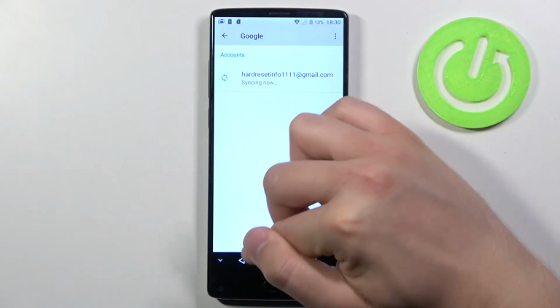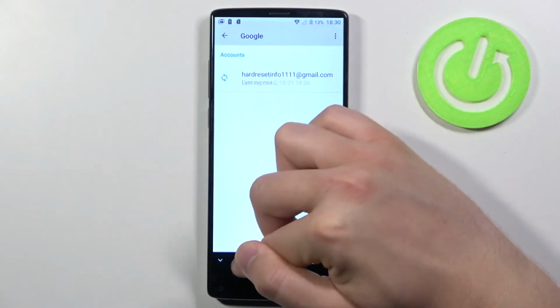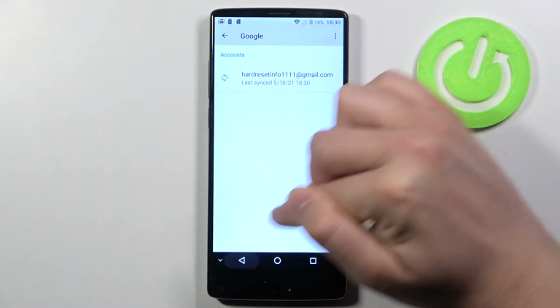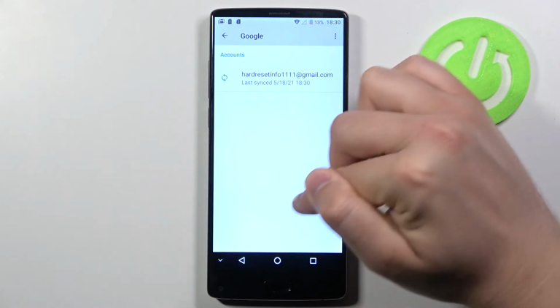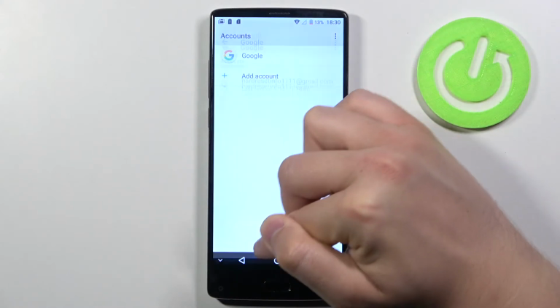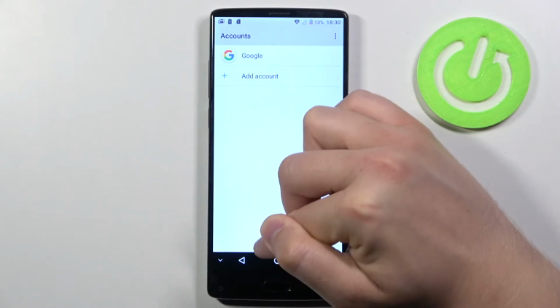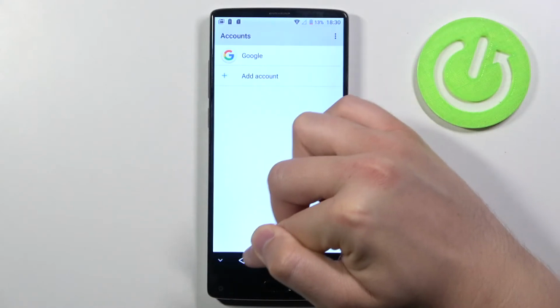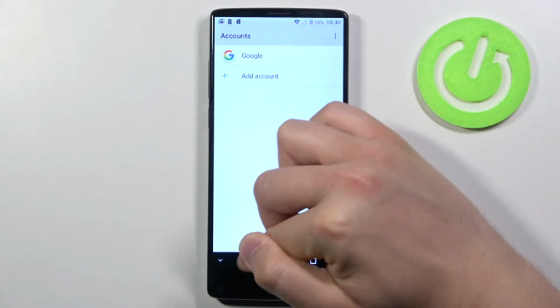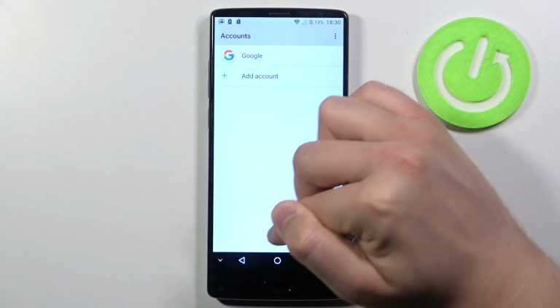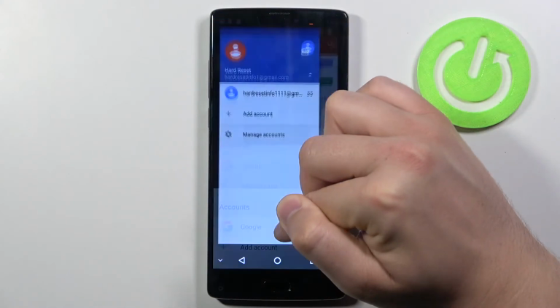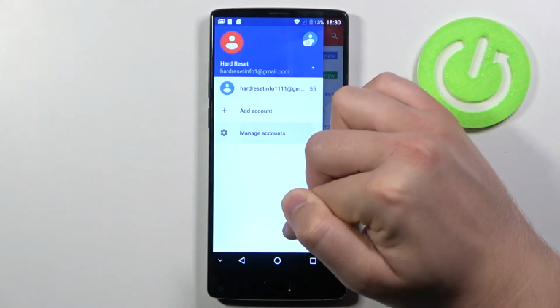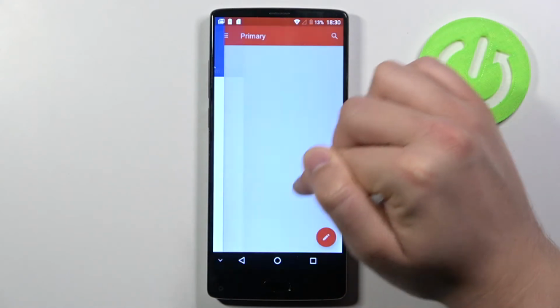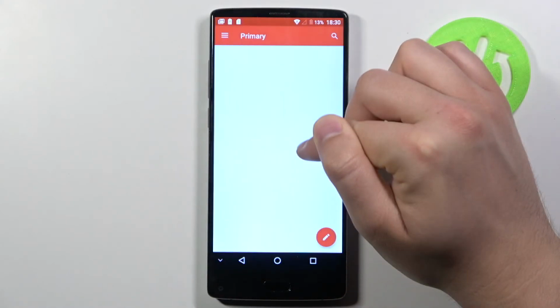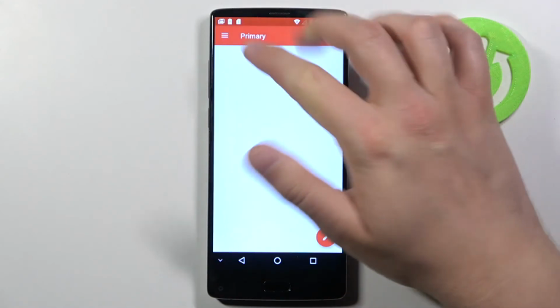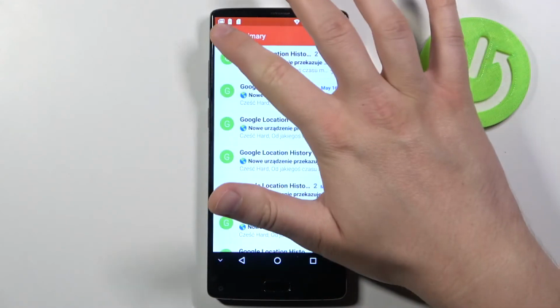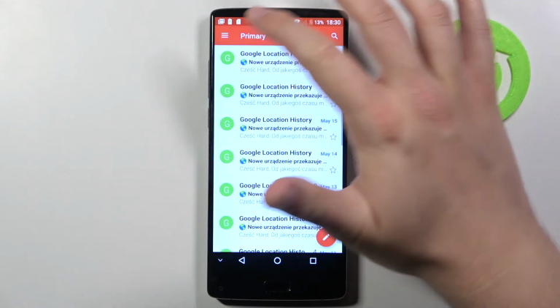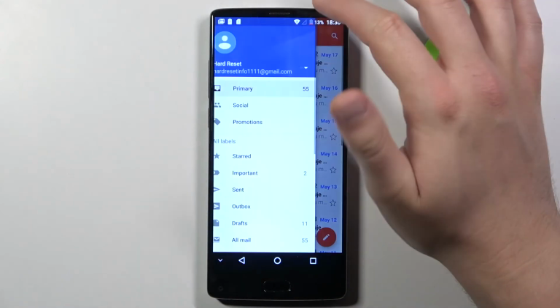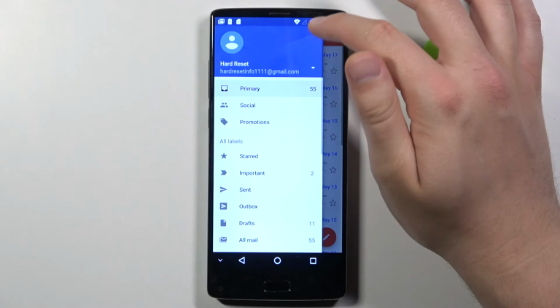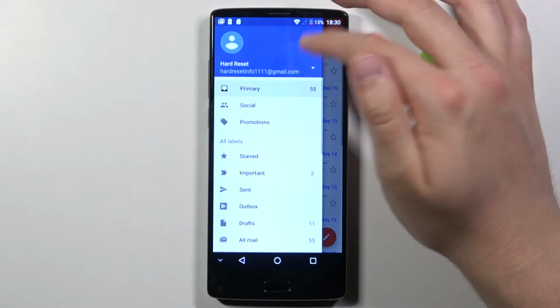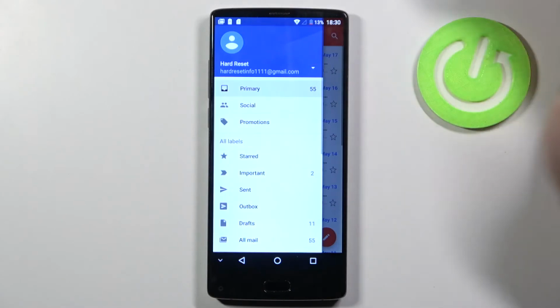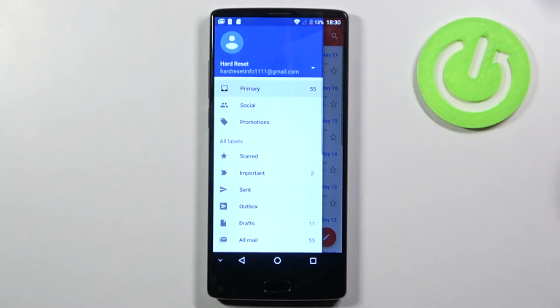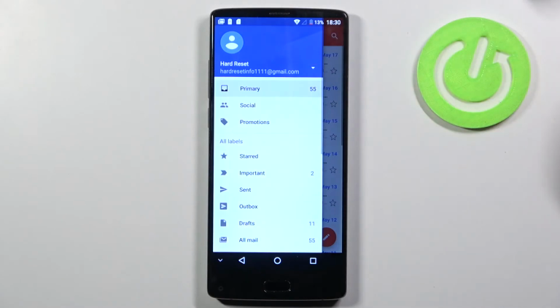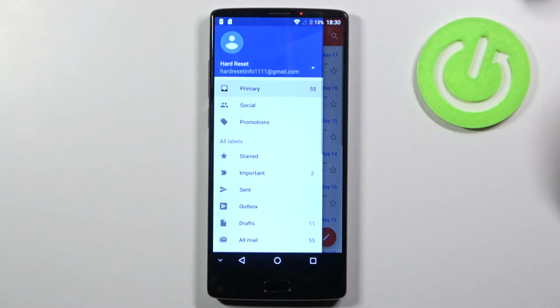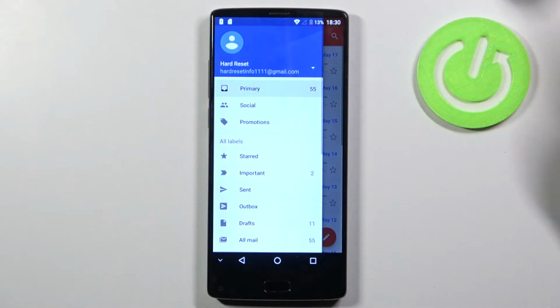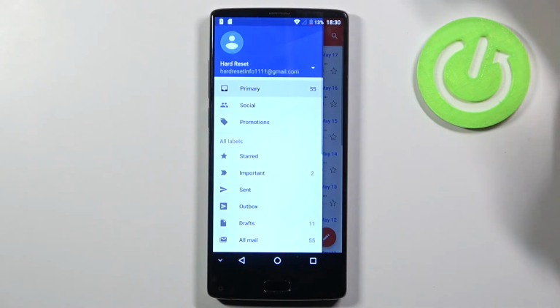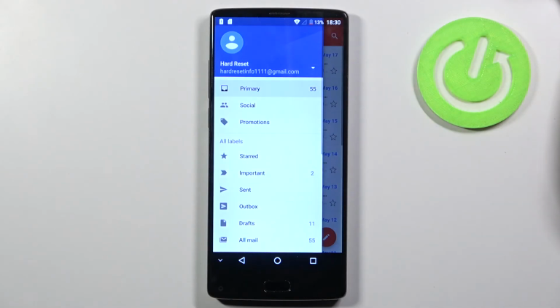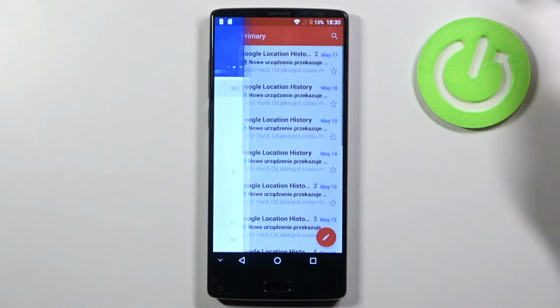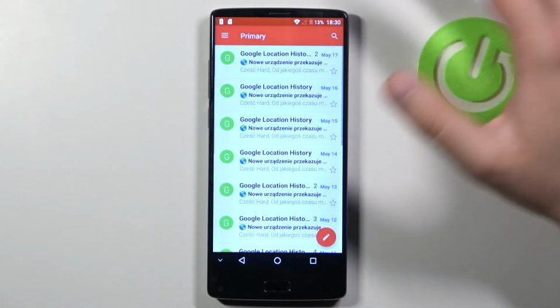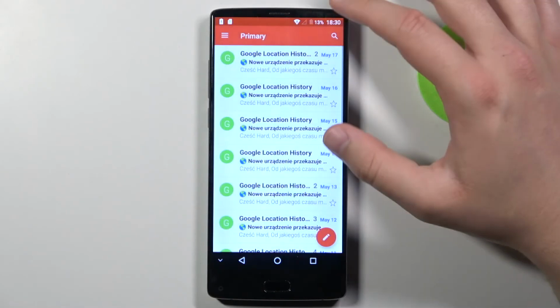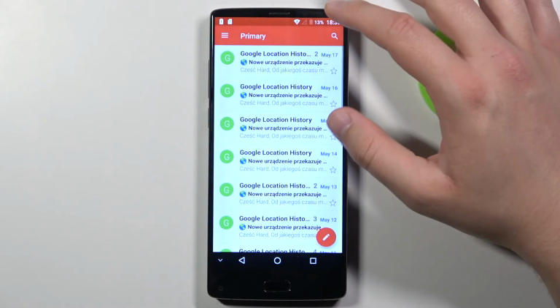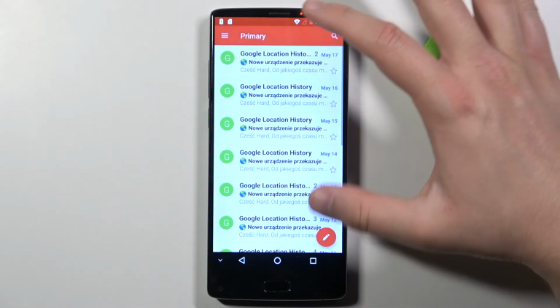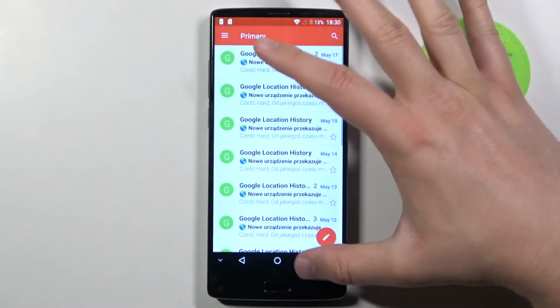And when you go back to Gmail you can see that we are logged in with only one account and we successfully removed the second one.